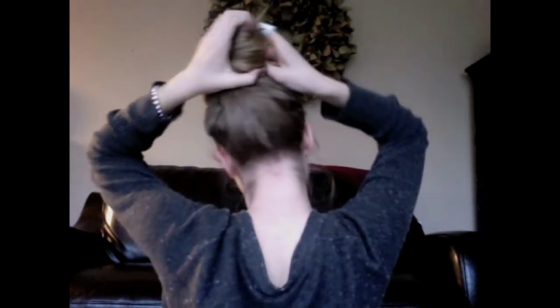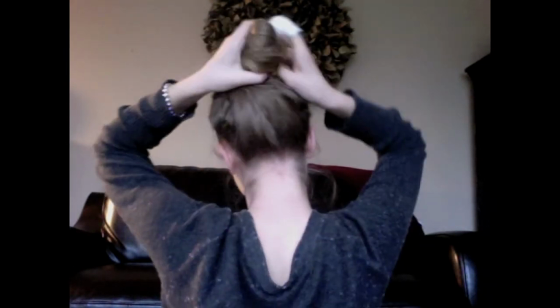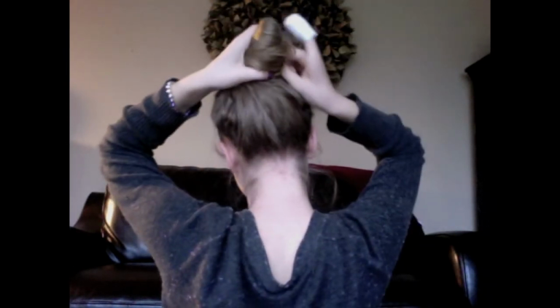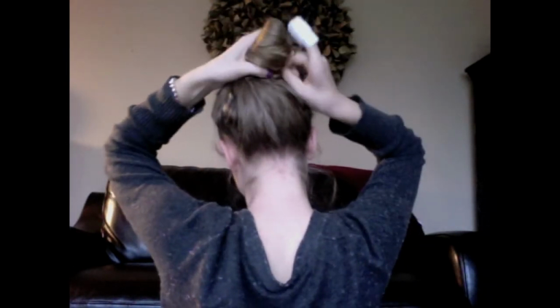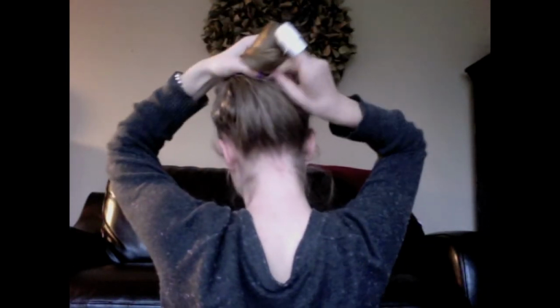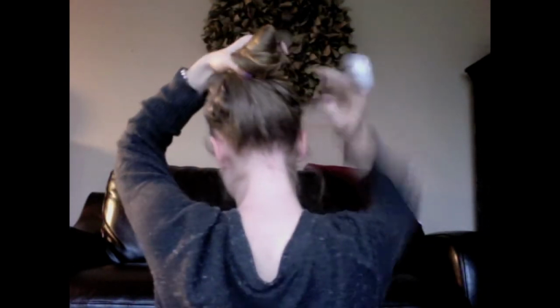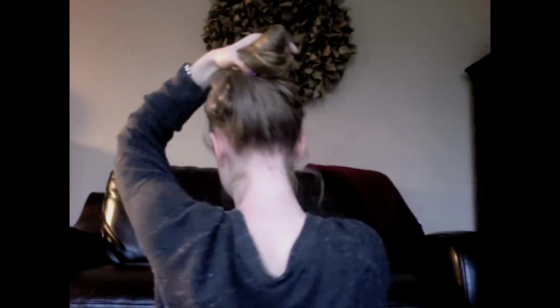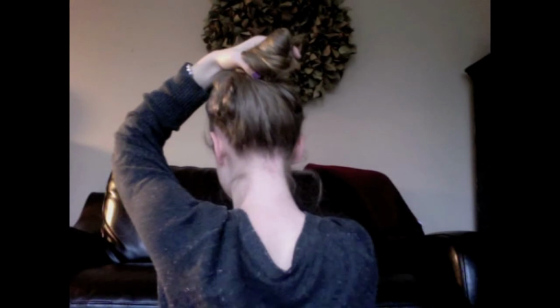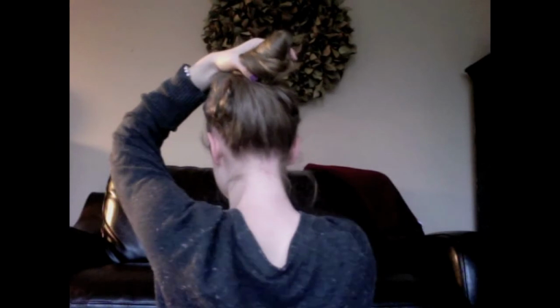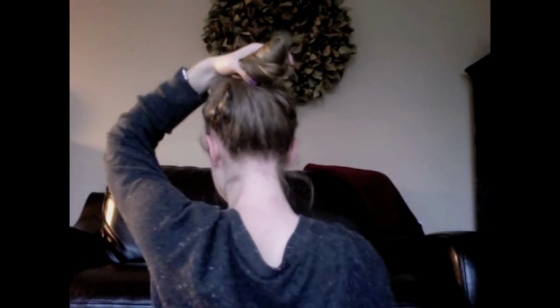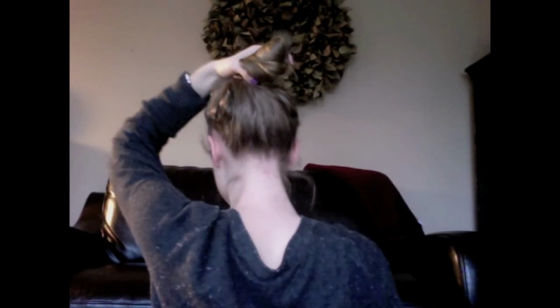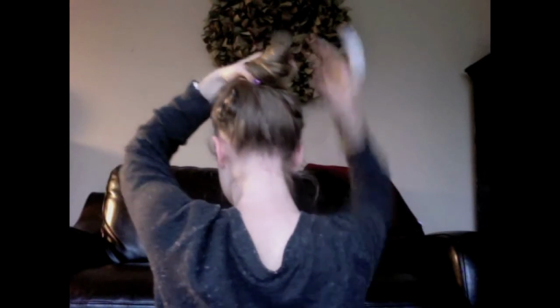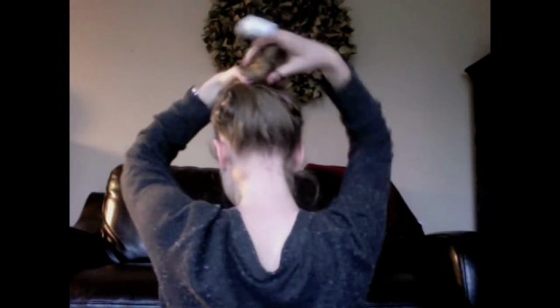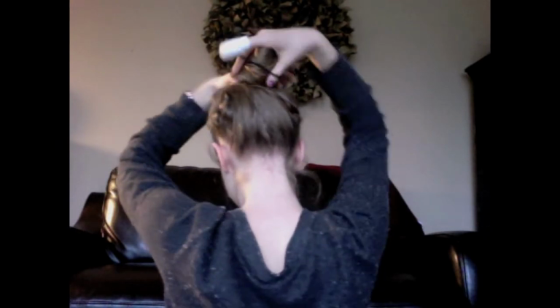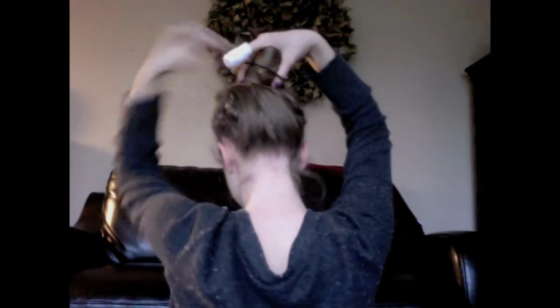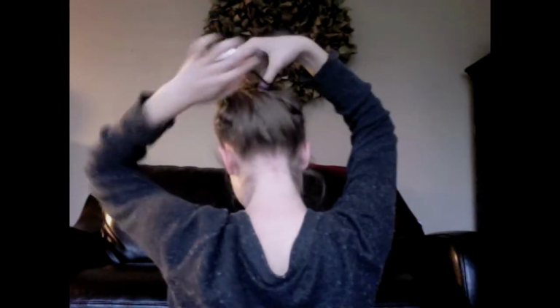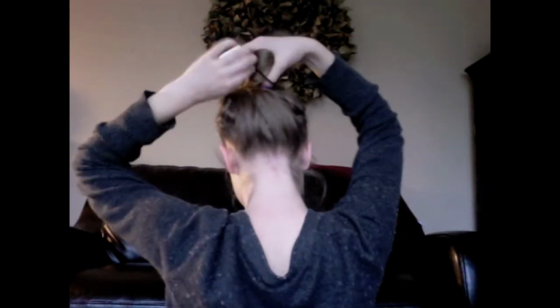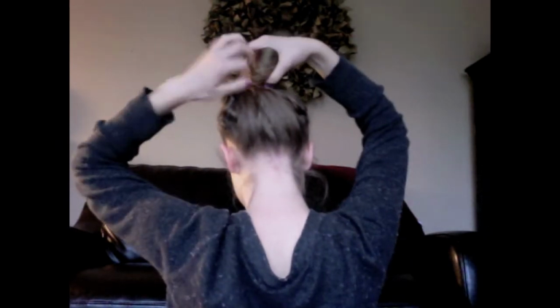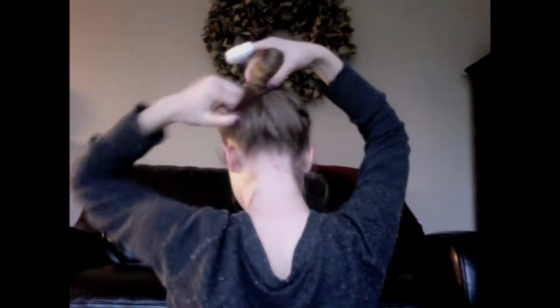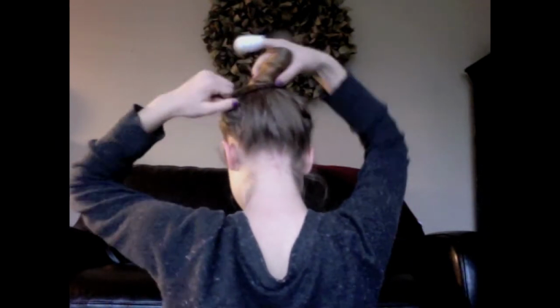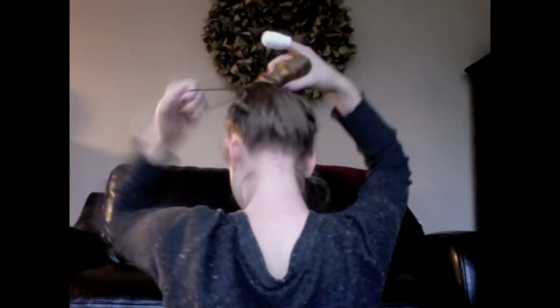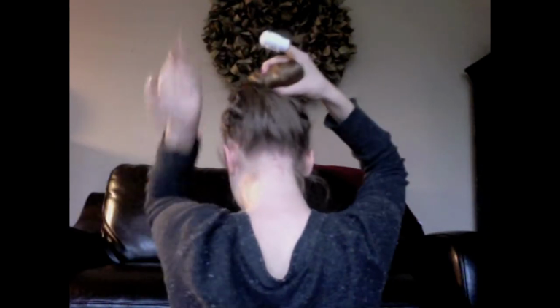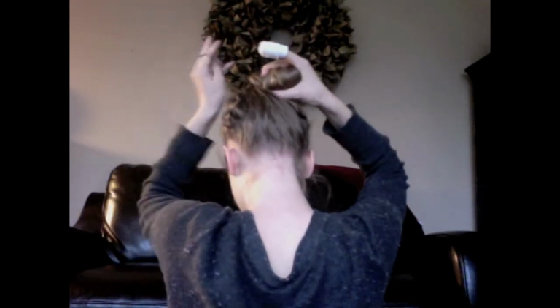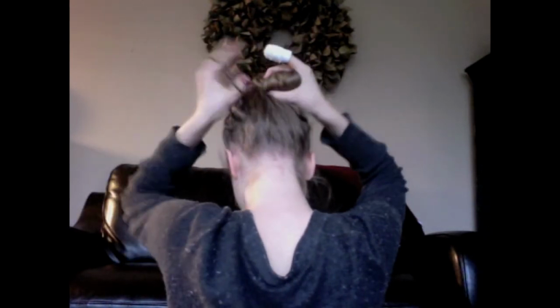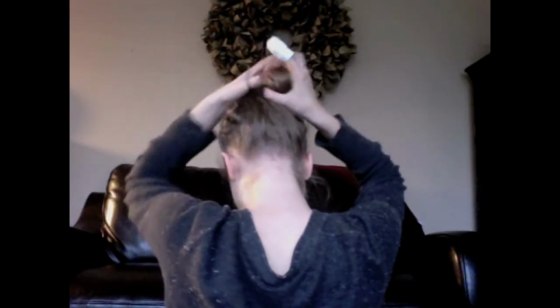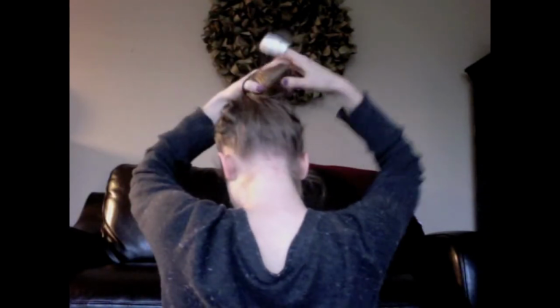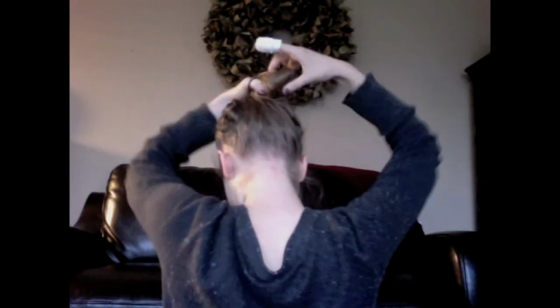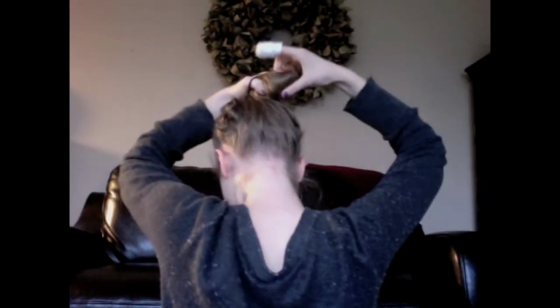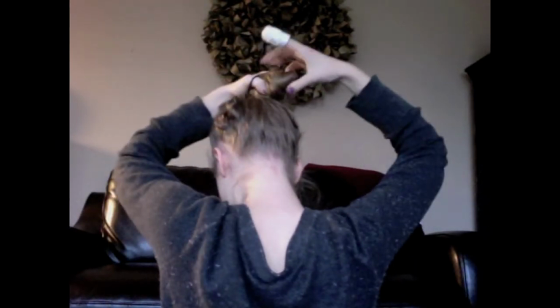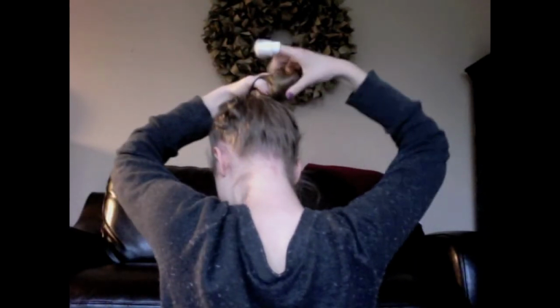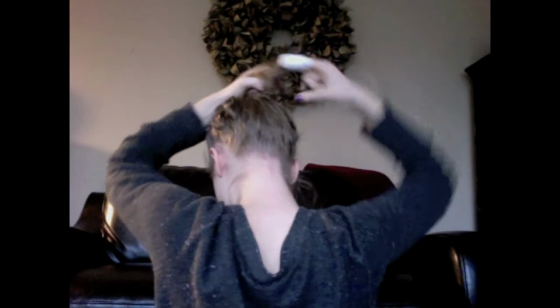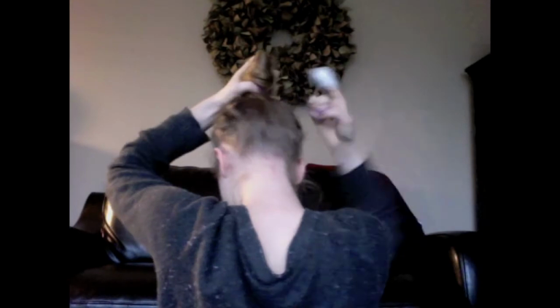Then you can just secure it with a hair elastic and then use bobby pins, because you can see there's some hair kind of not looking too great on the sides.